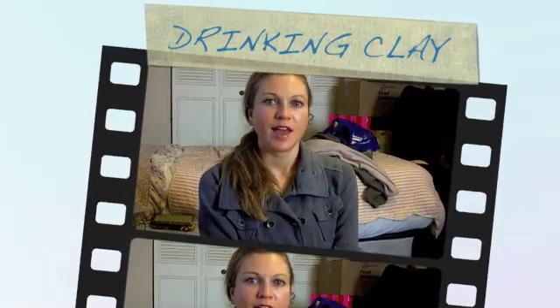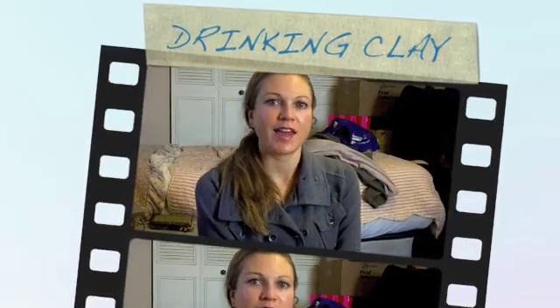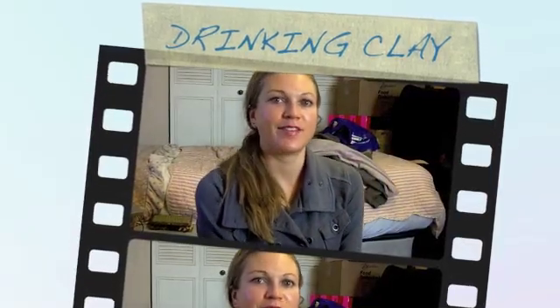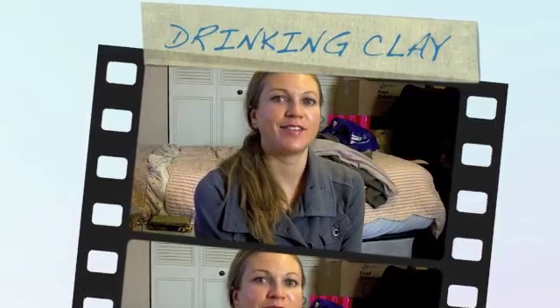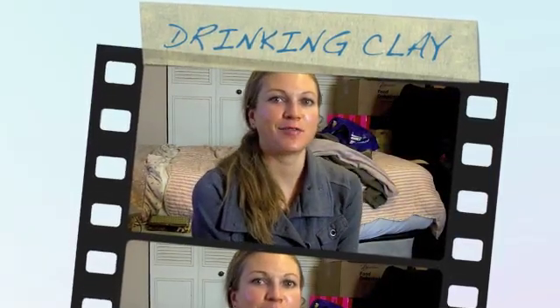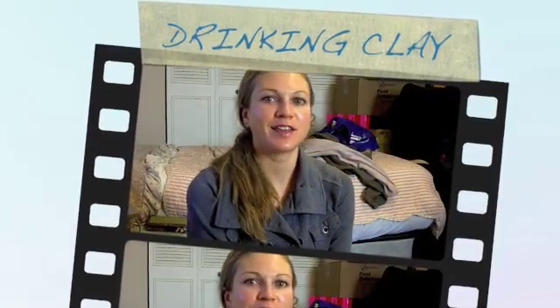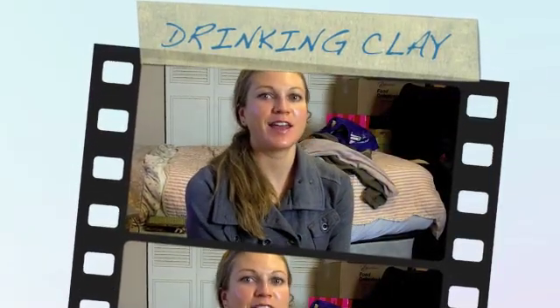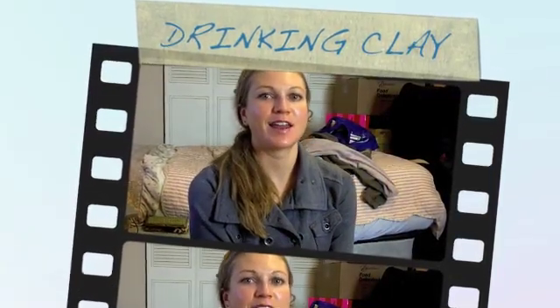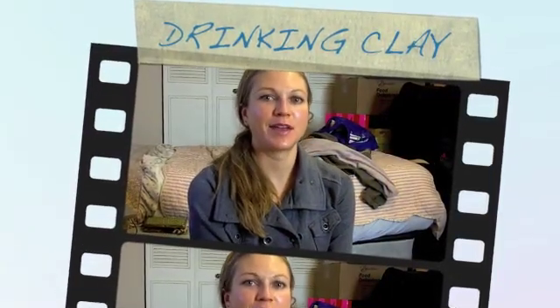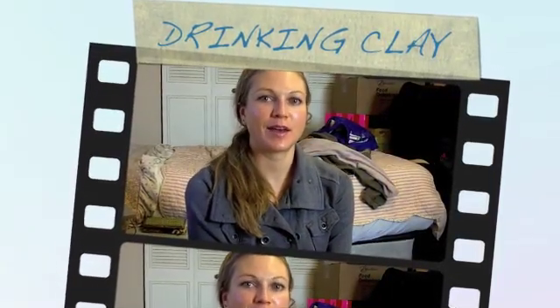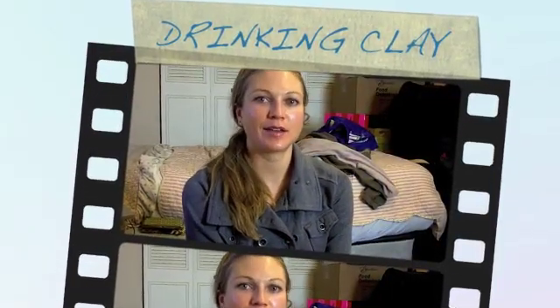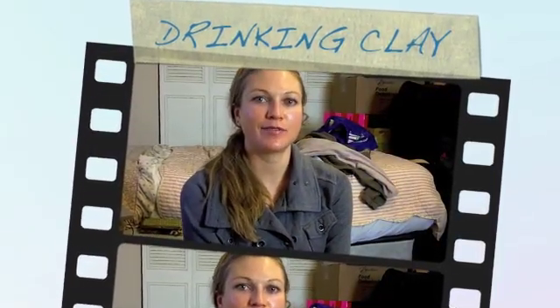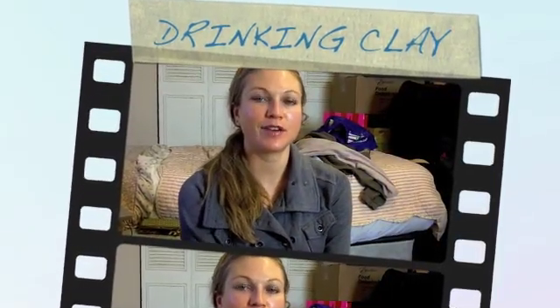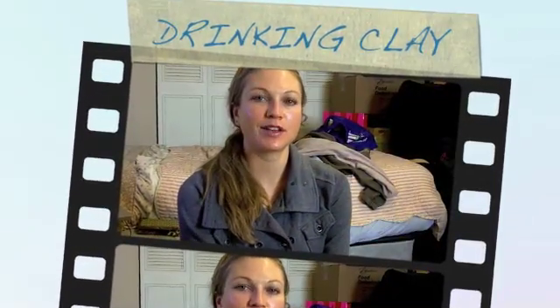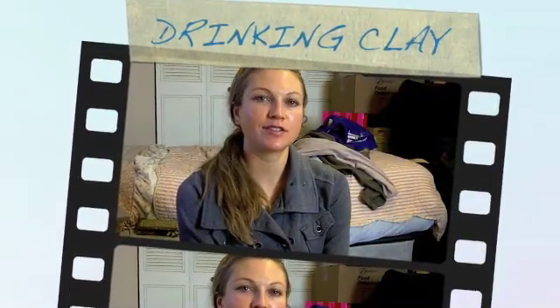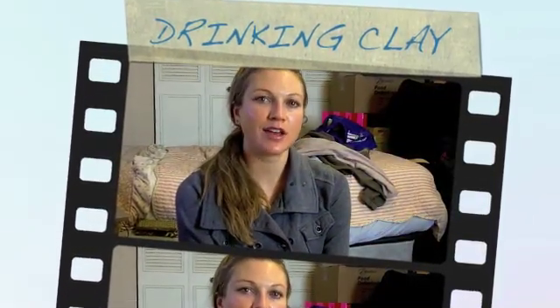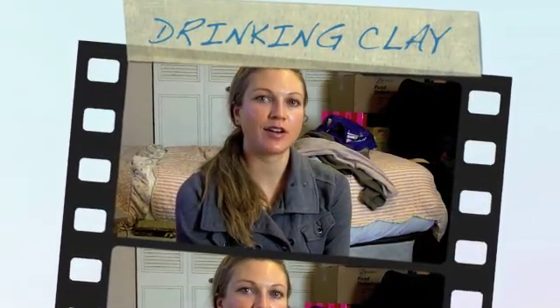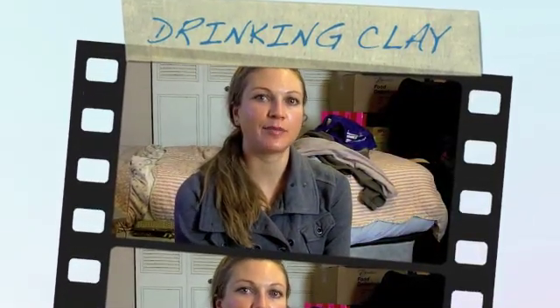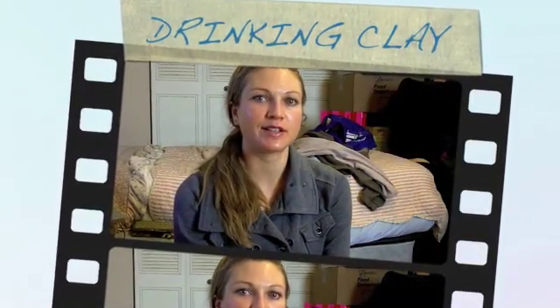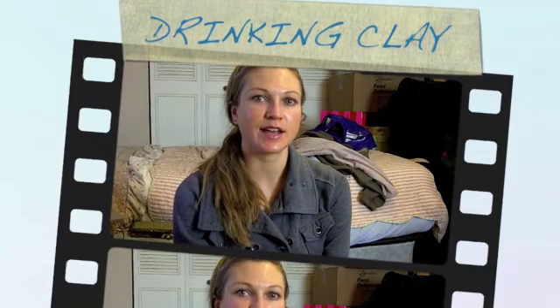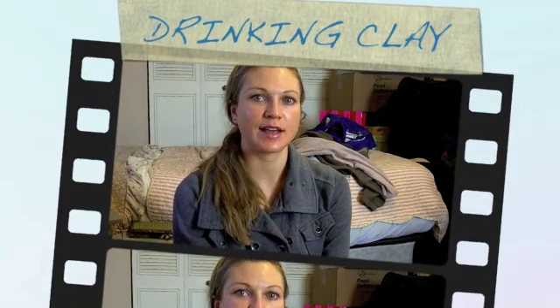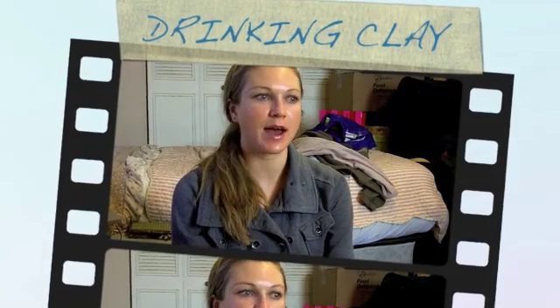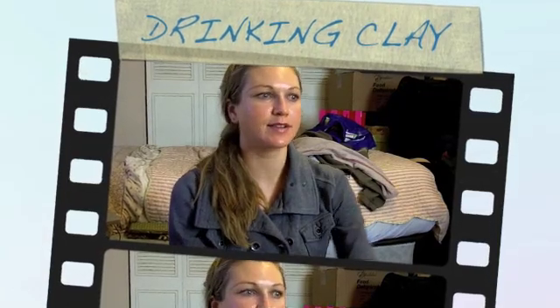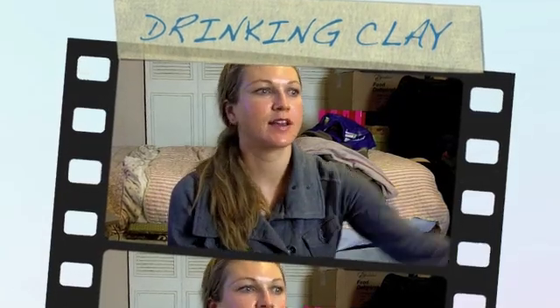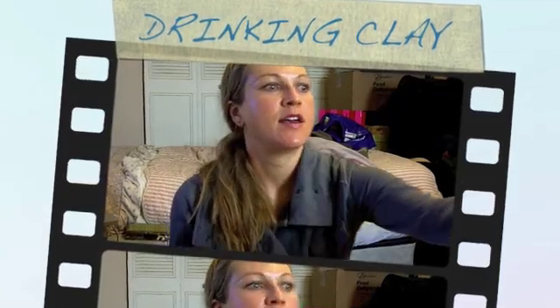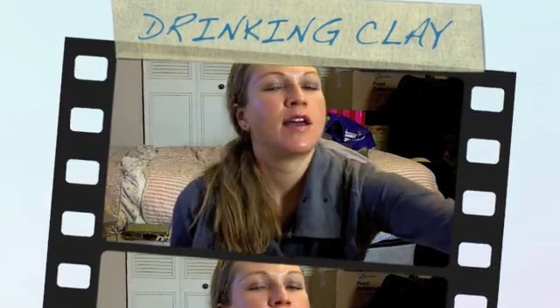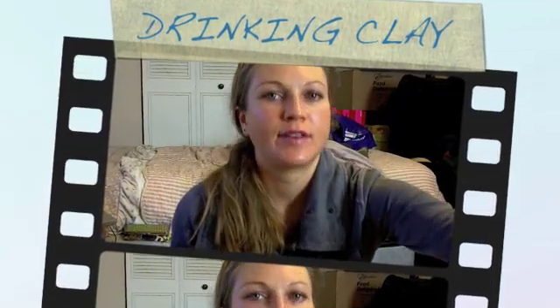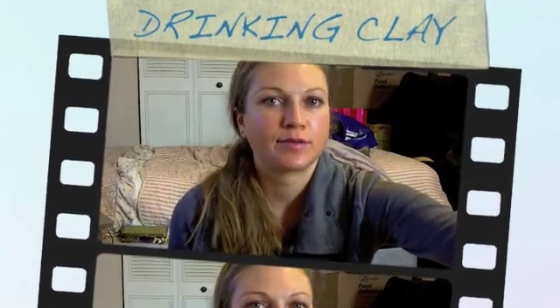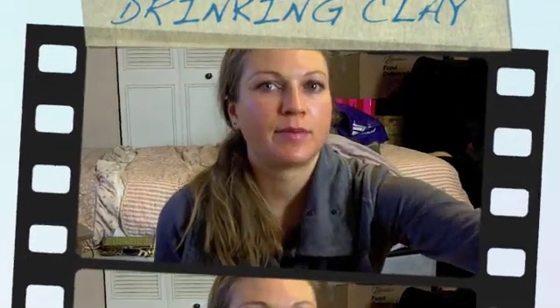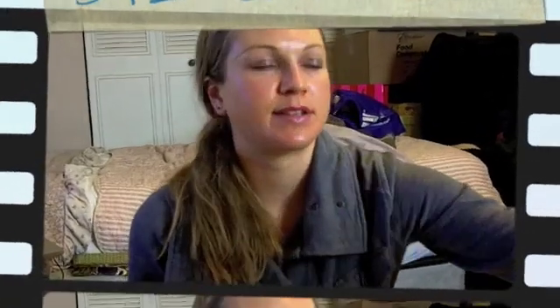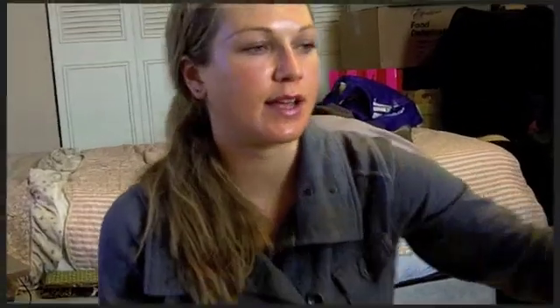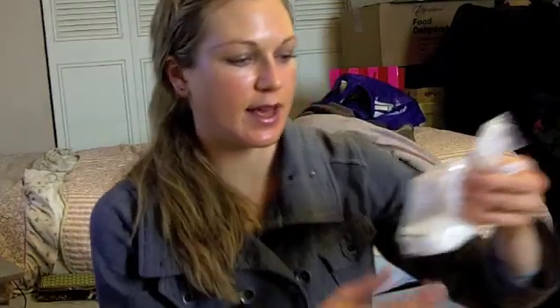Hey, this is Nova Lee, and I made a video yesterday on a bentonite clay mask, and this was my bentonite clay.